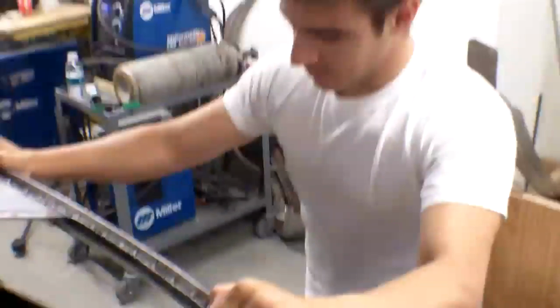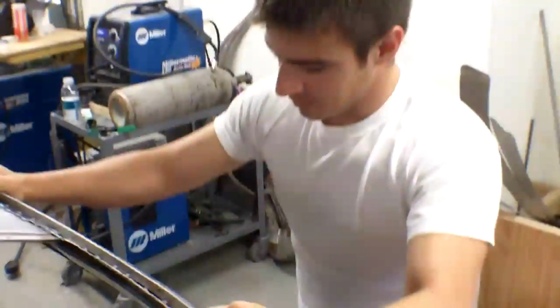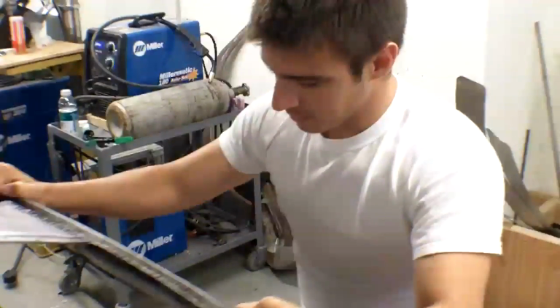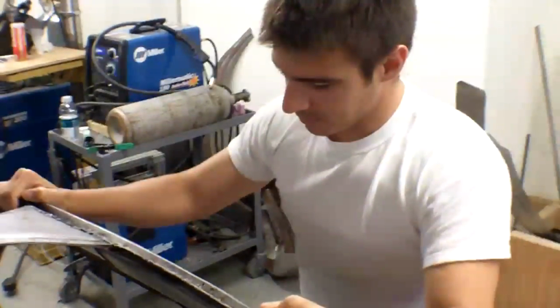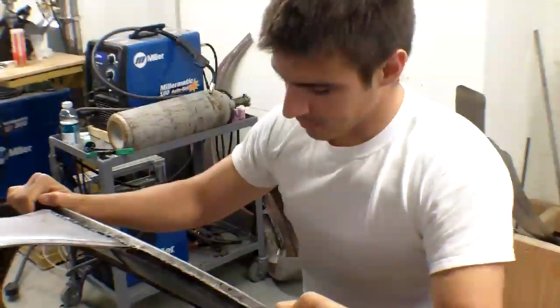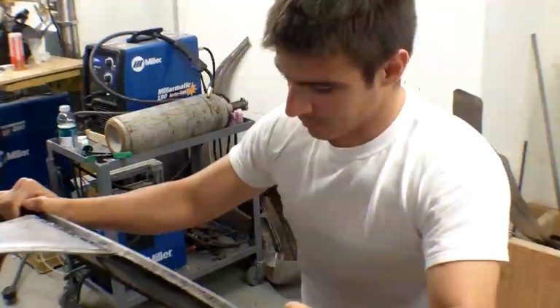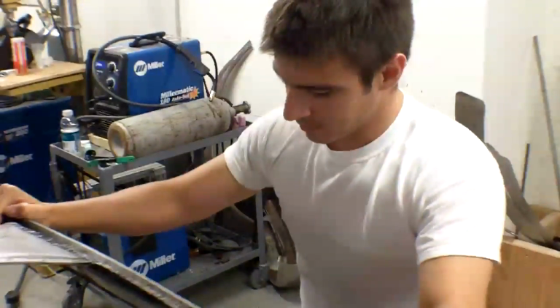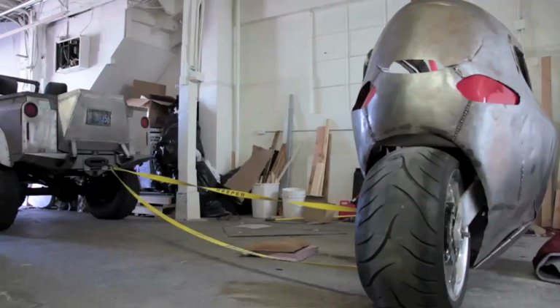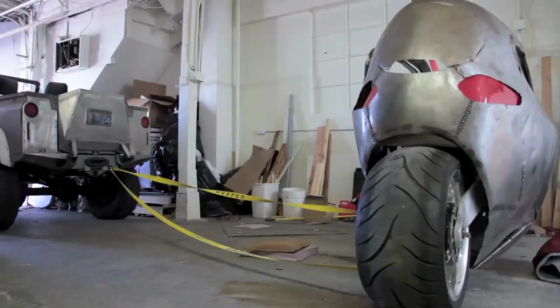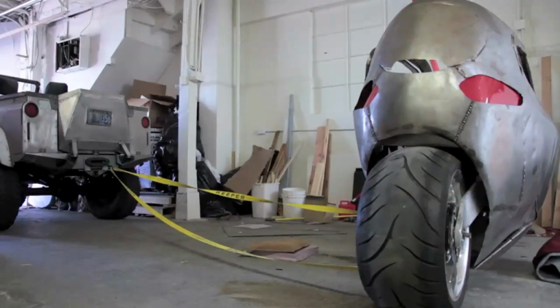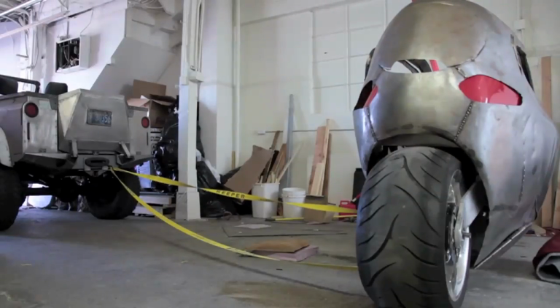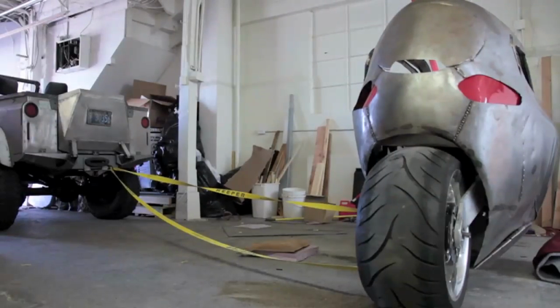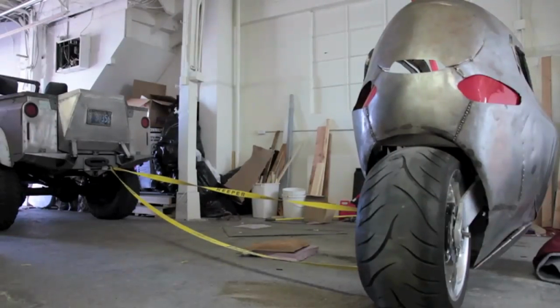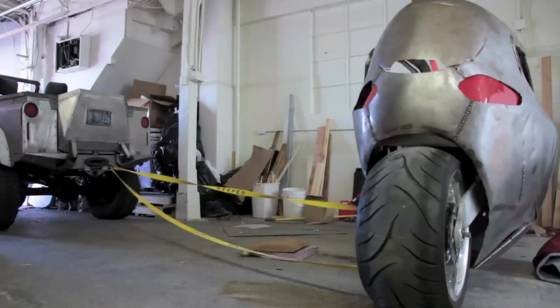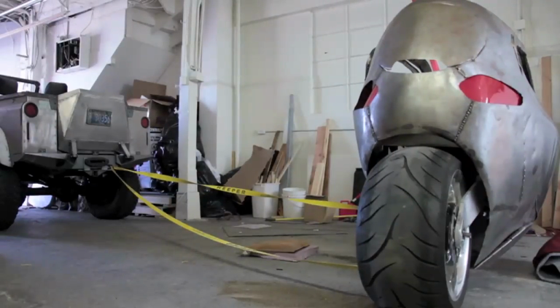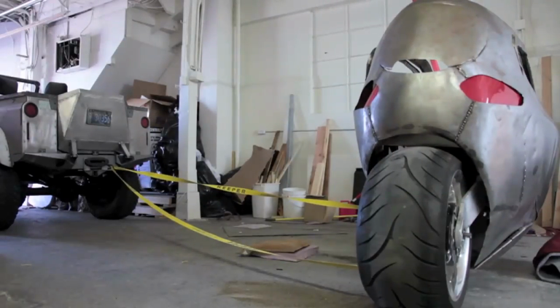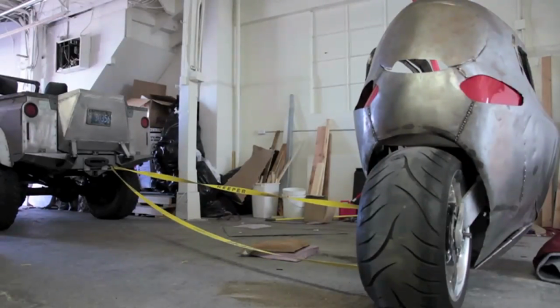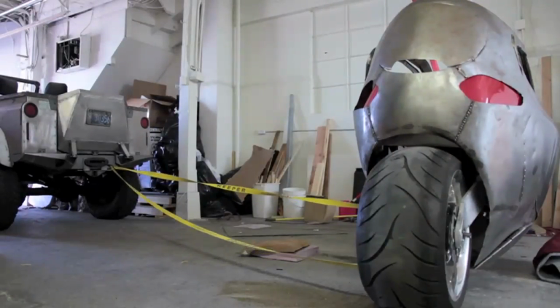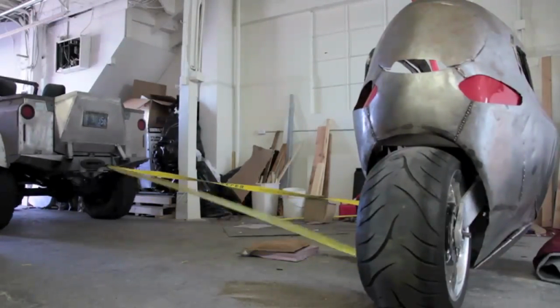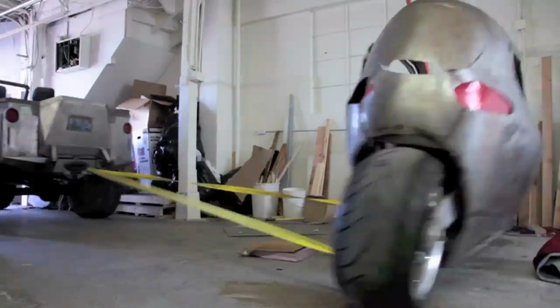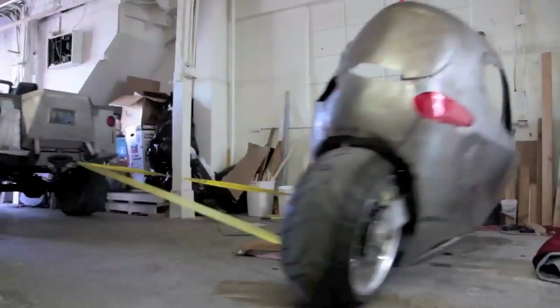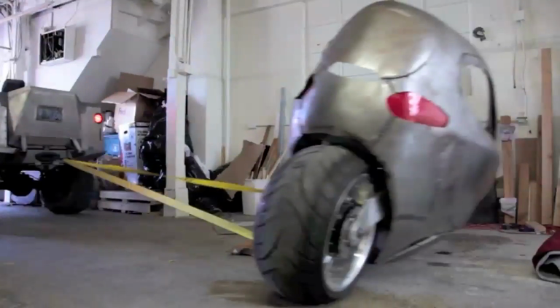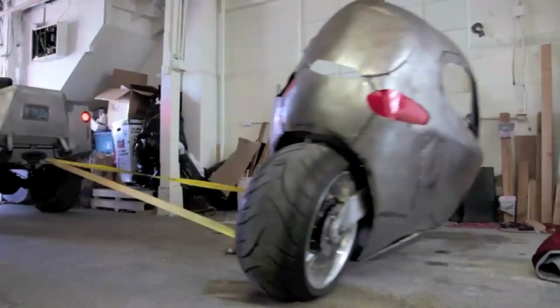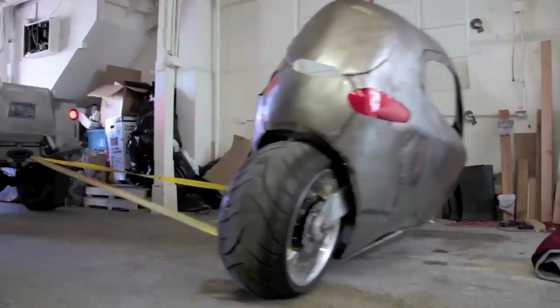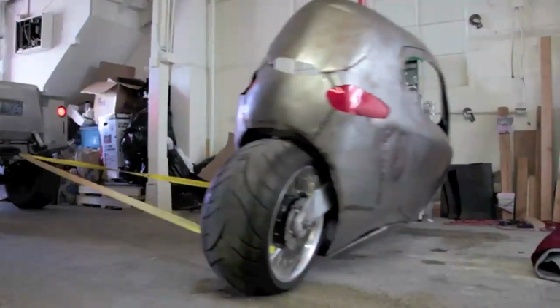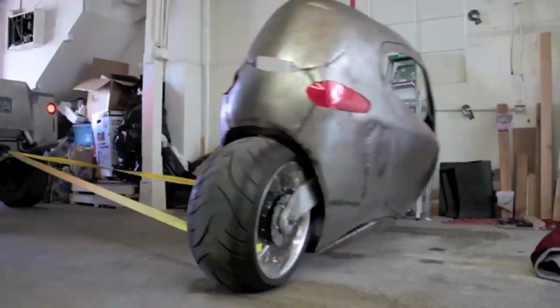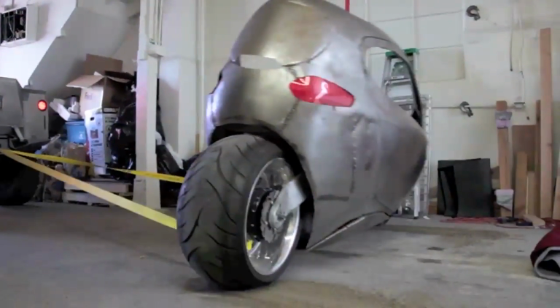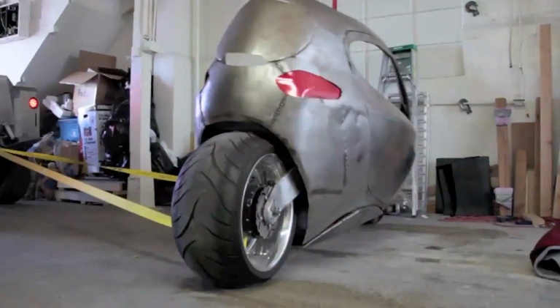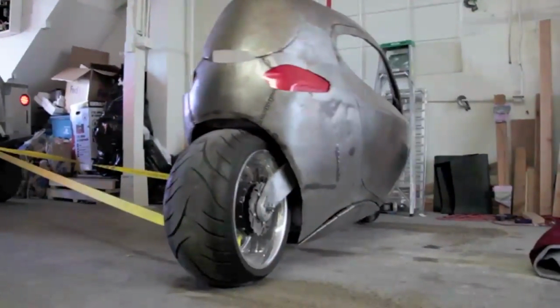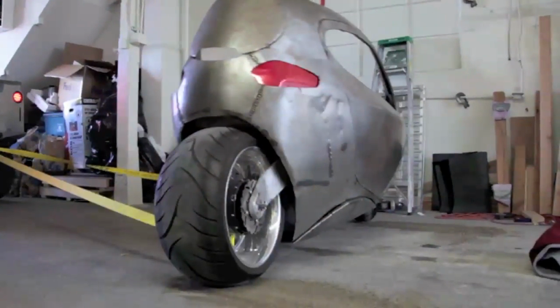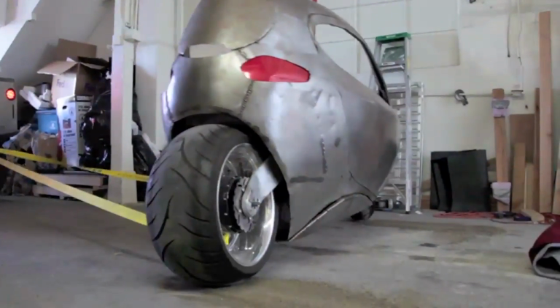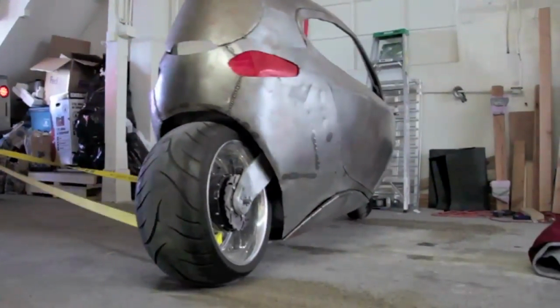They produce around 1,300 foot-pounds of torque. Basically, you need a baby elephant to knock the vehicle over.